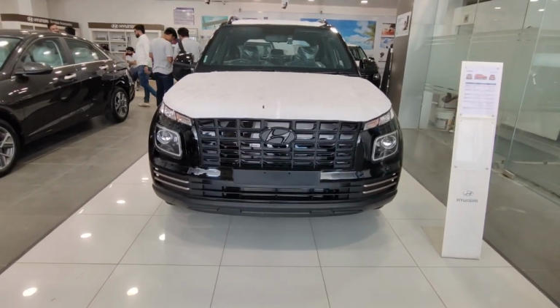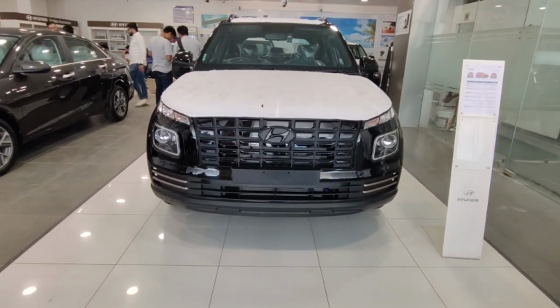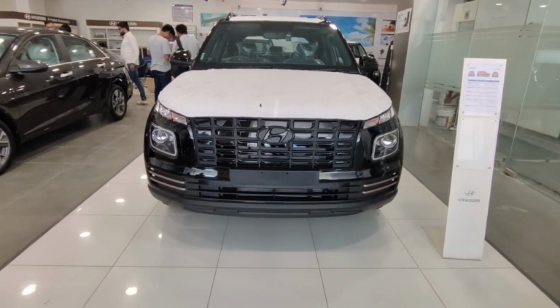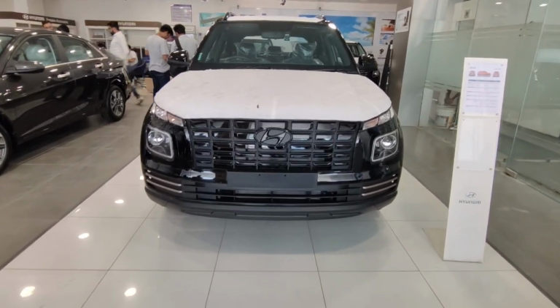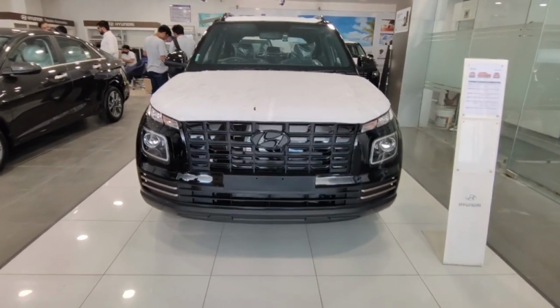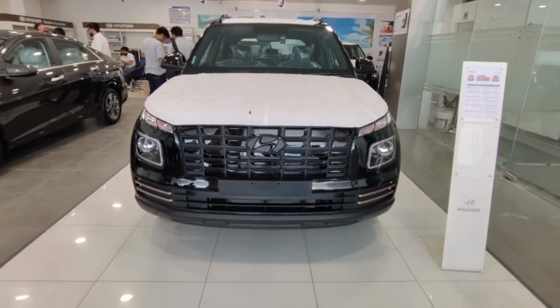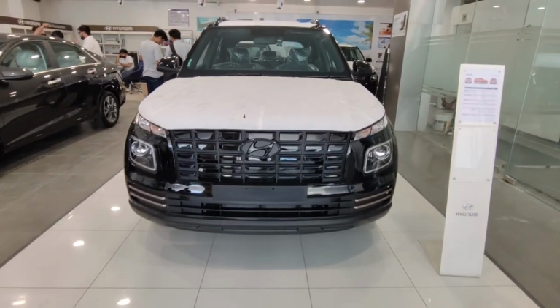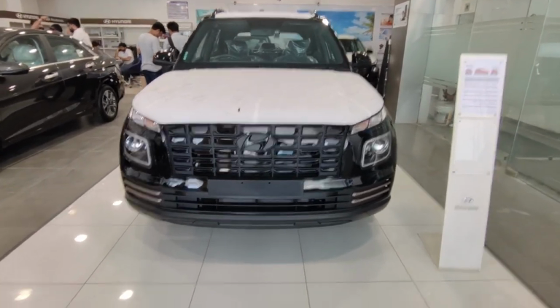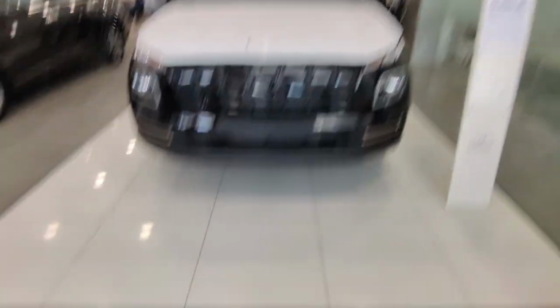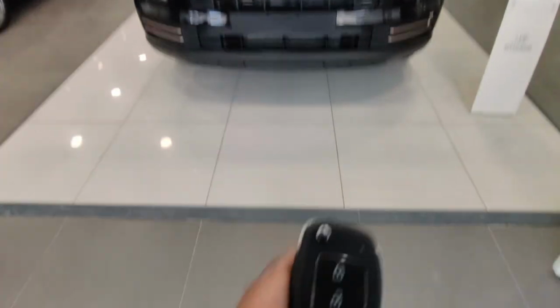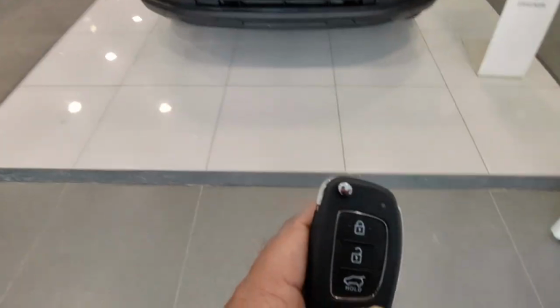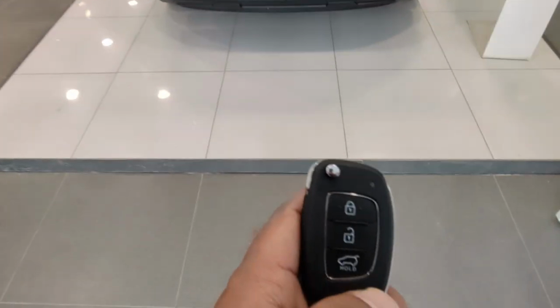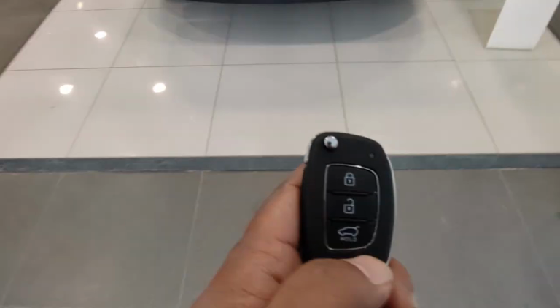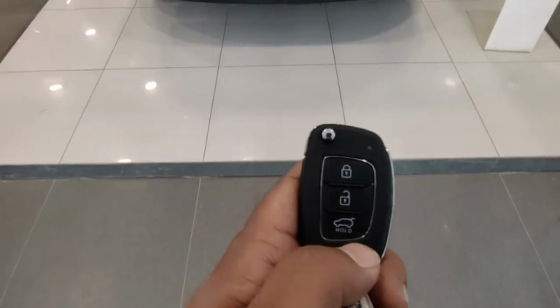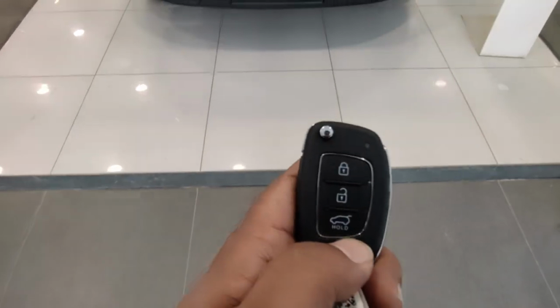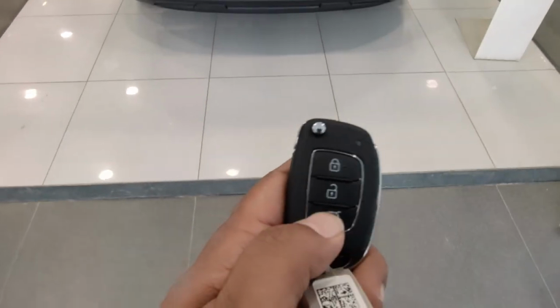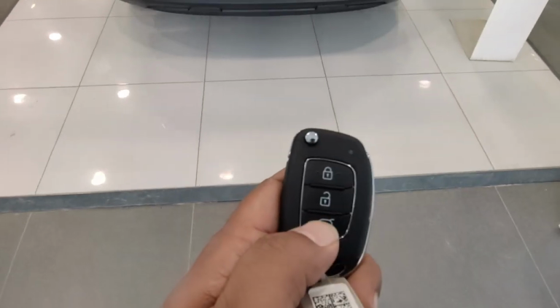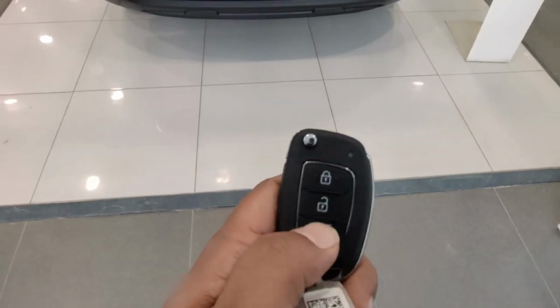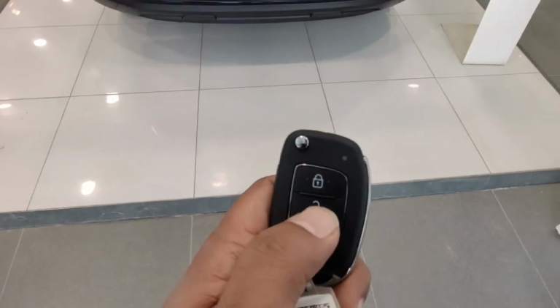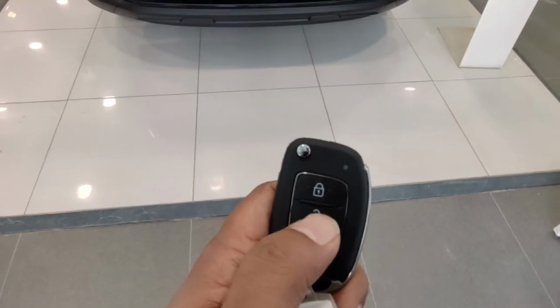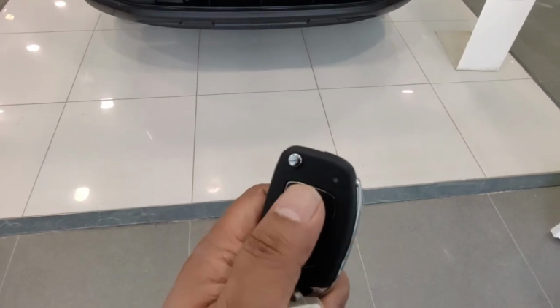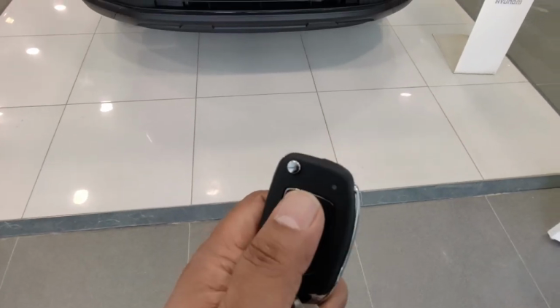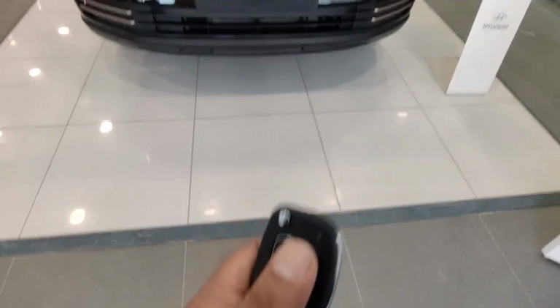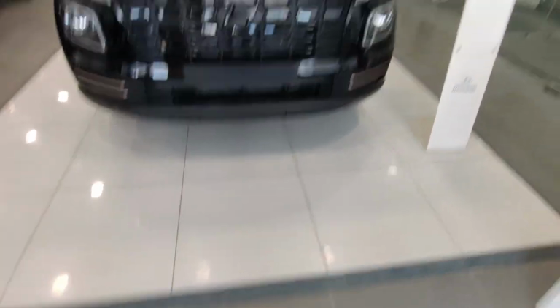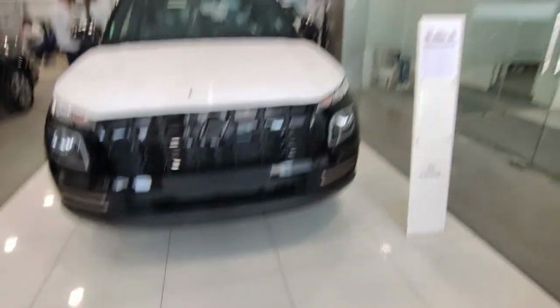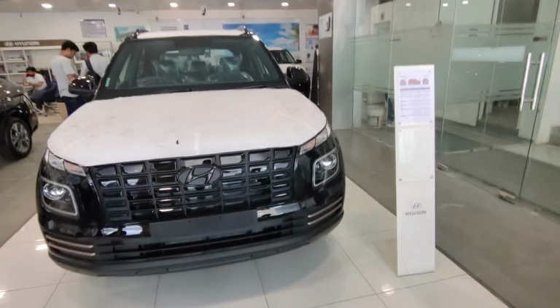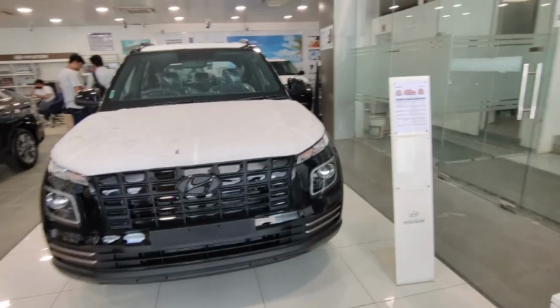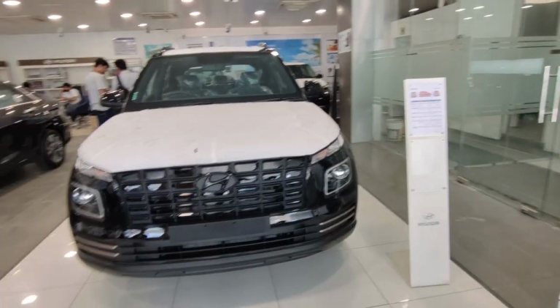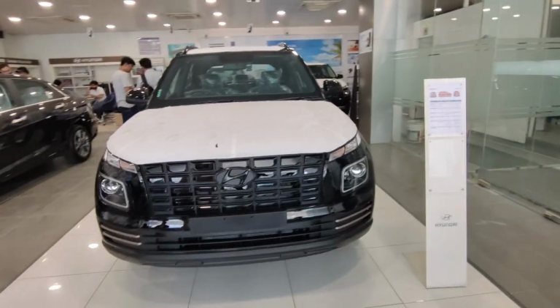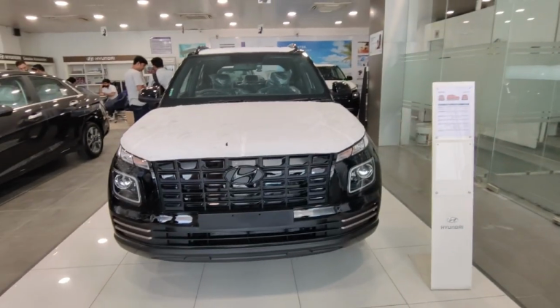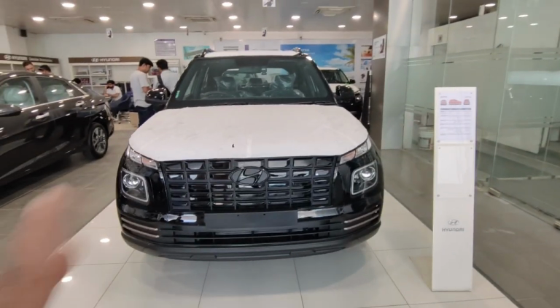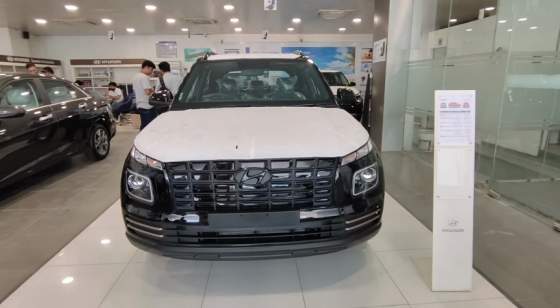Let's talk about the key in this car. You get boot access, unlock and lock feature on the key.